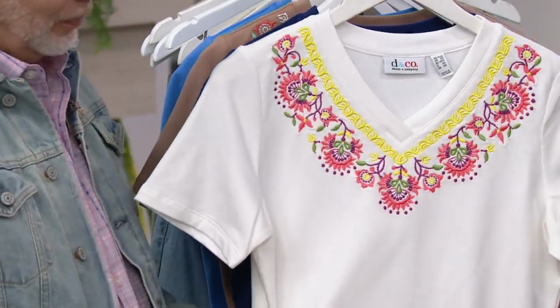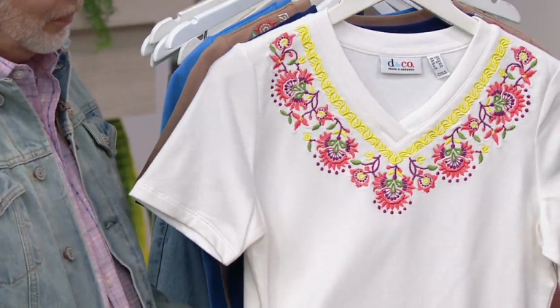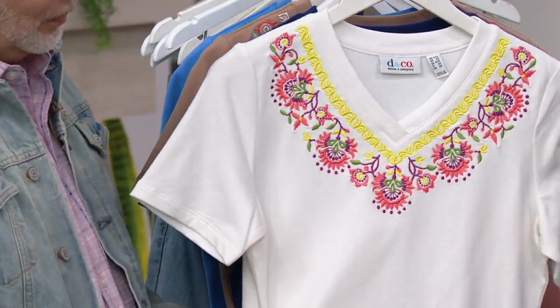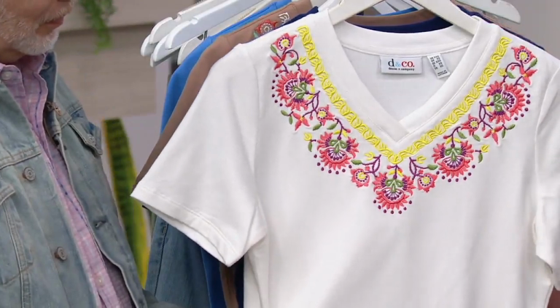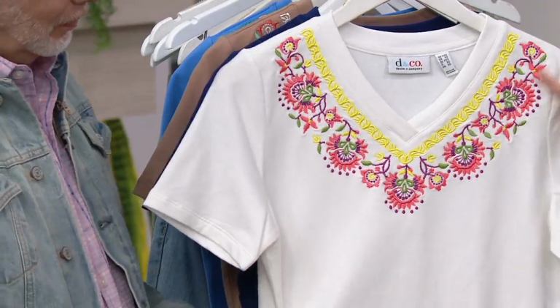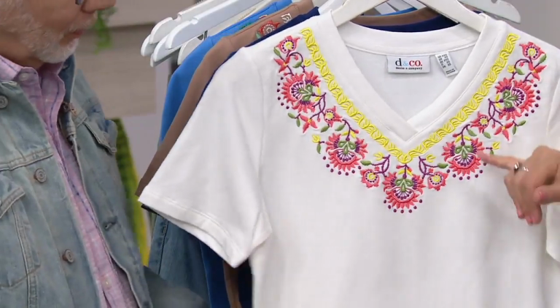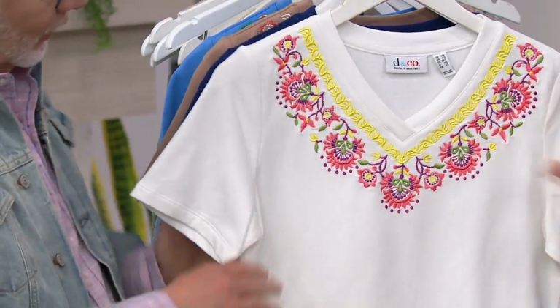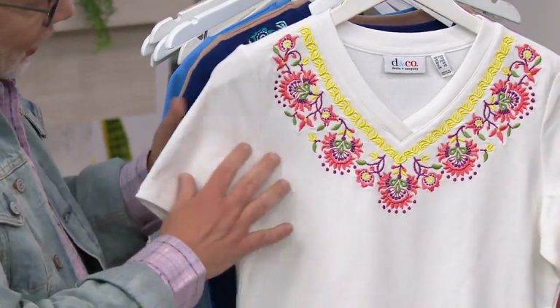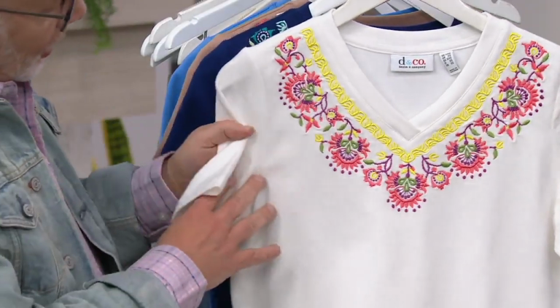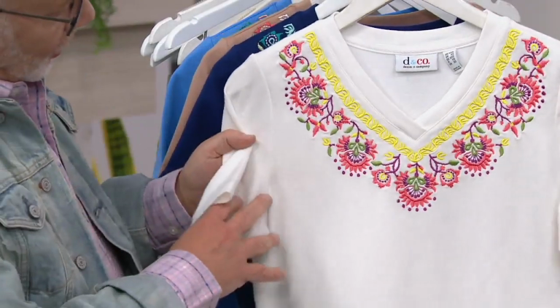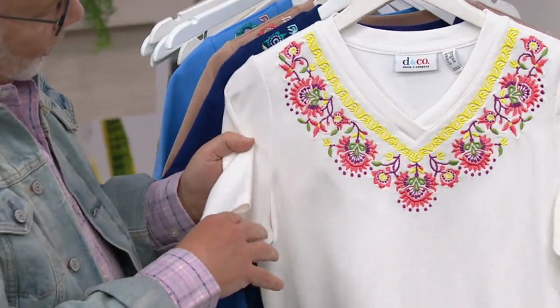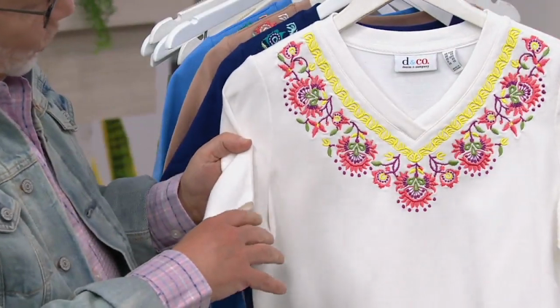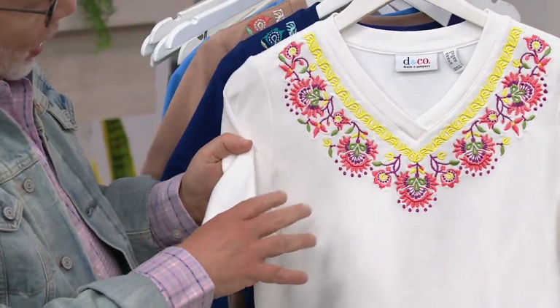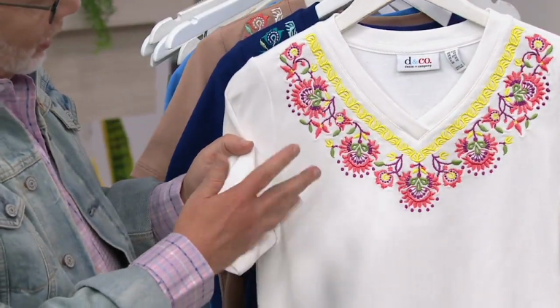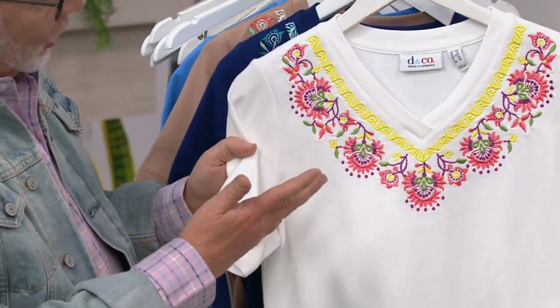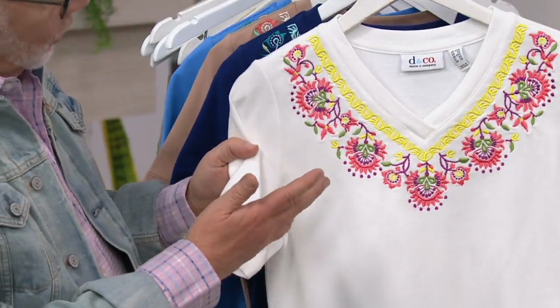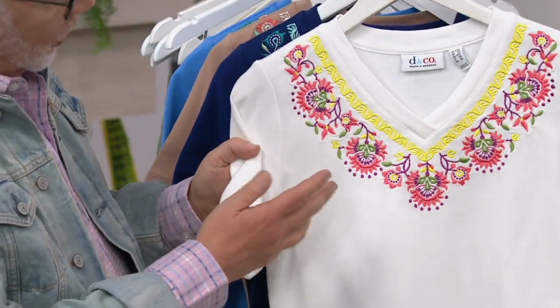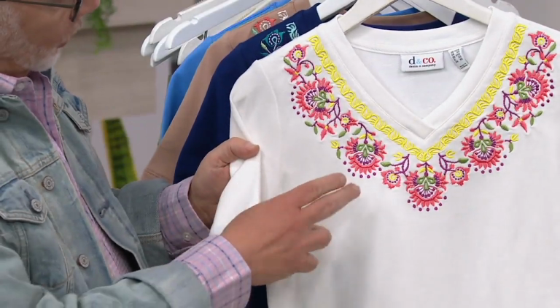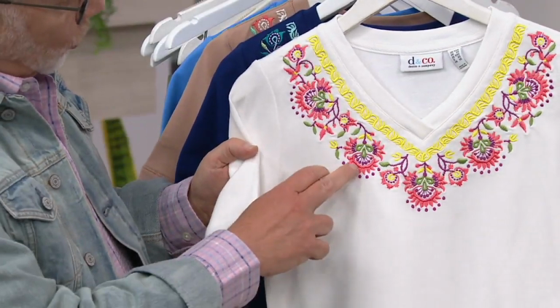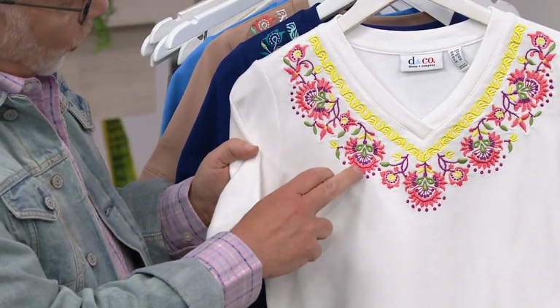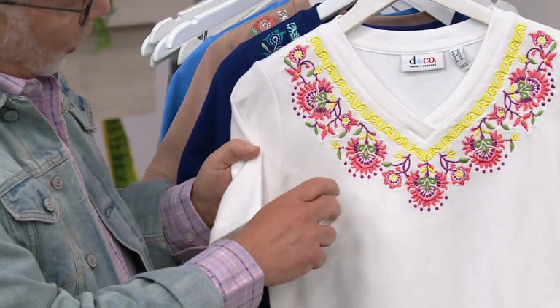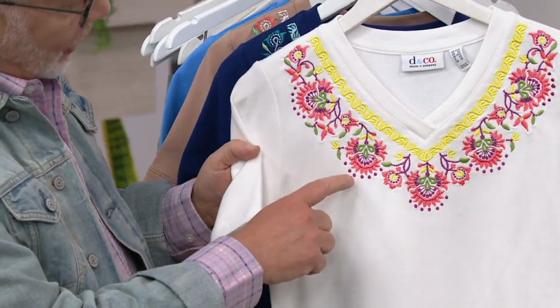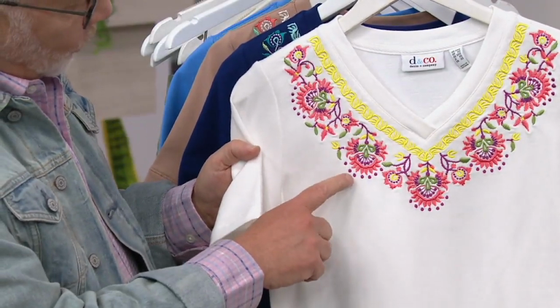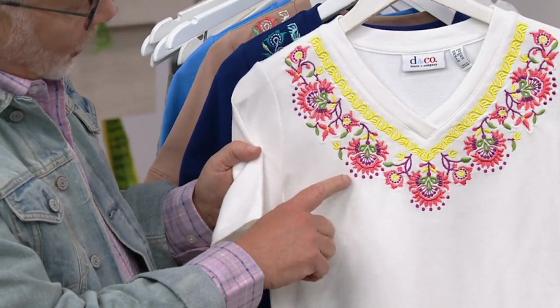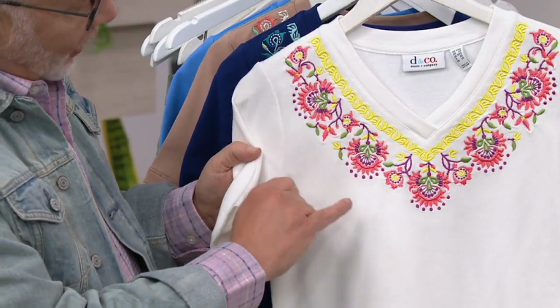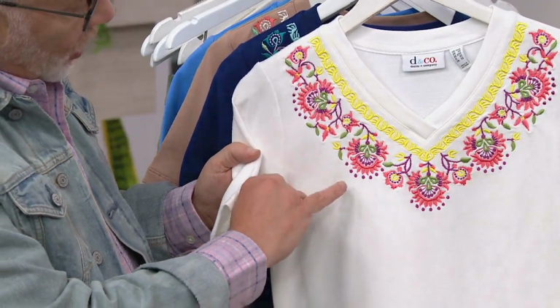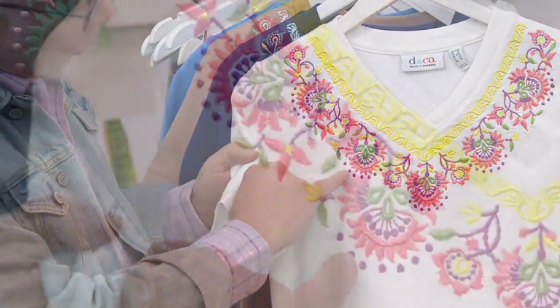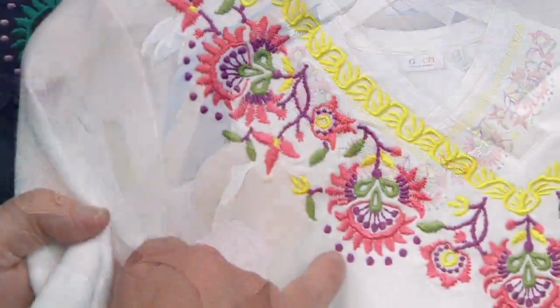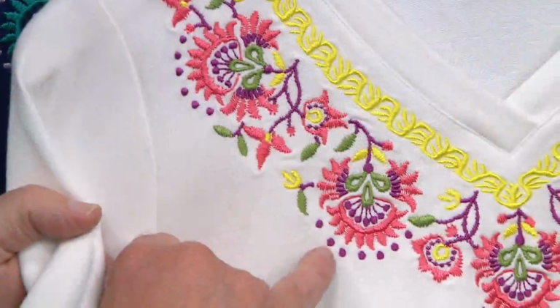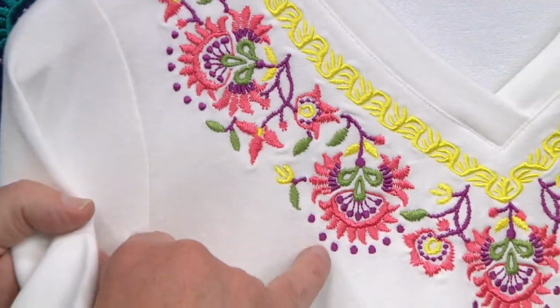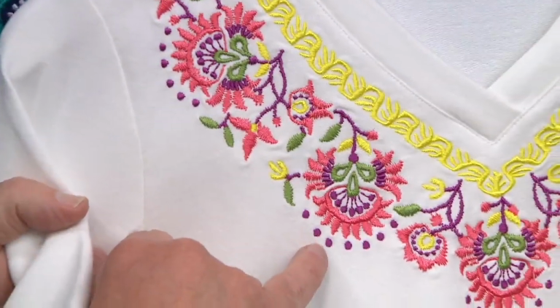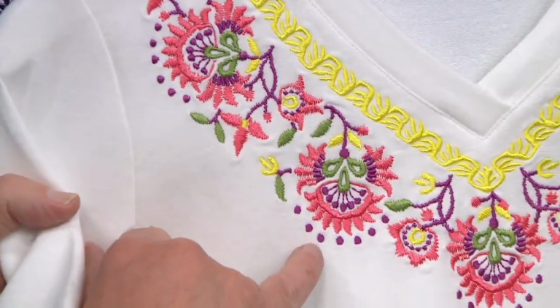This is the white. Tell me about the embroidery here. The white has such beautiful colors — coral and that kind of red-purple, orchid, and then that grass green.